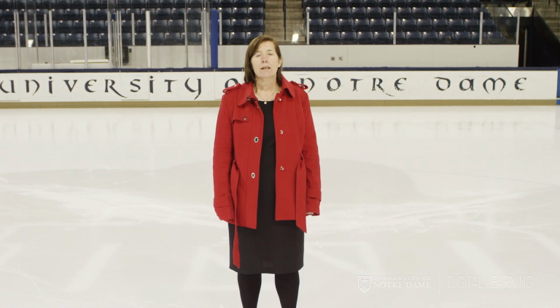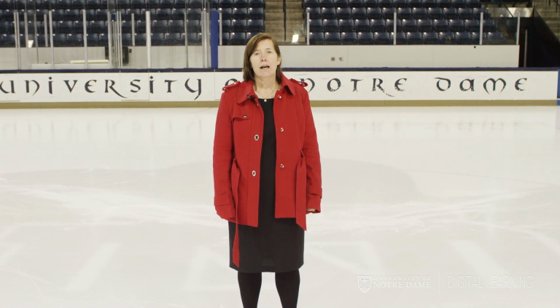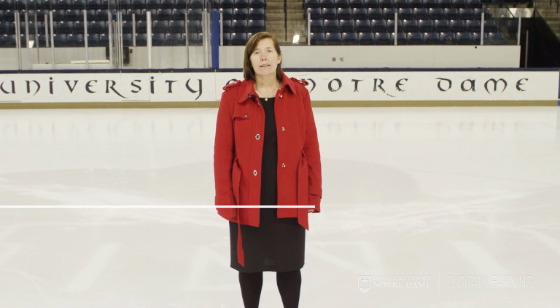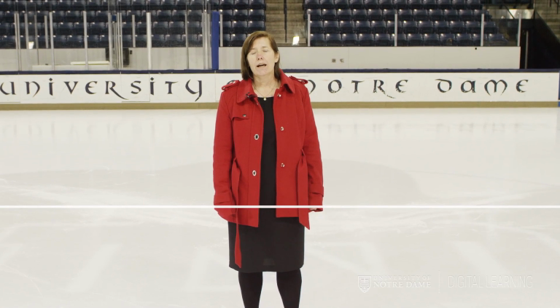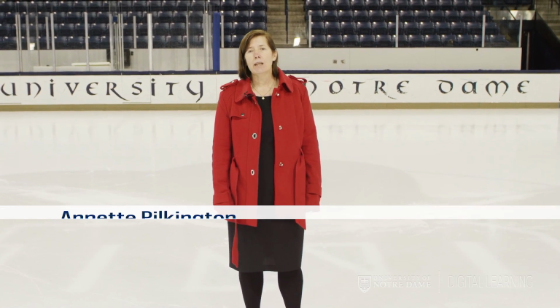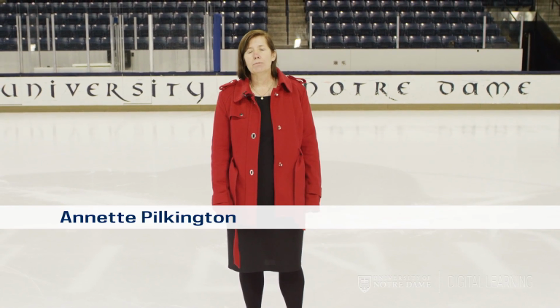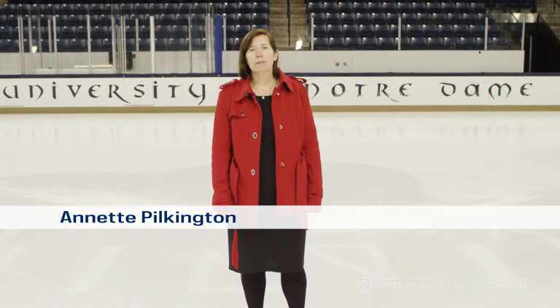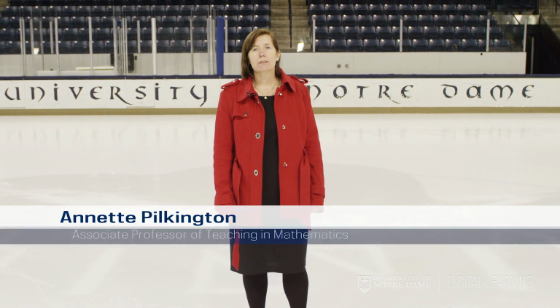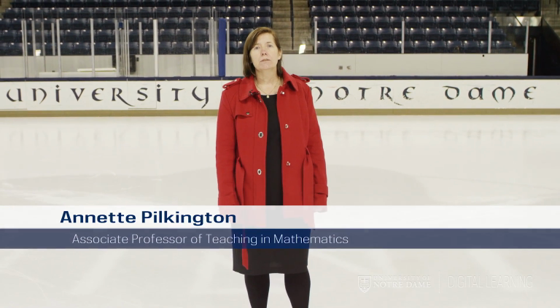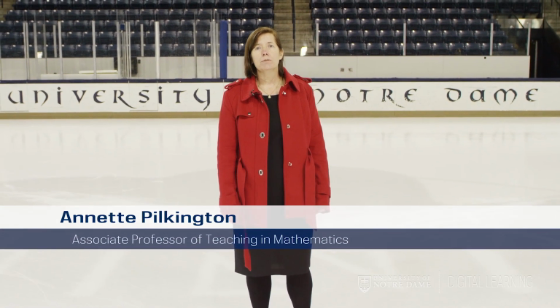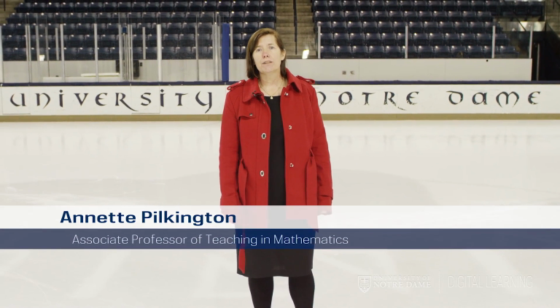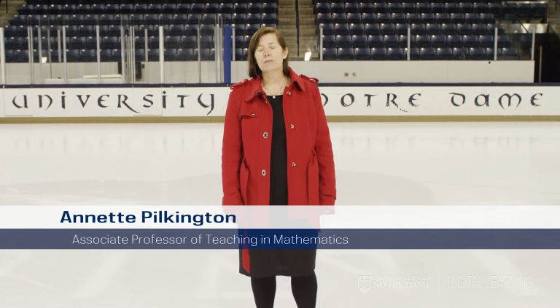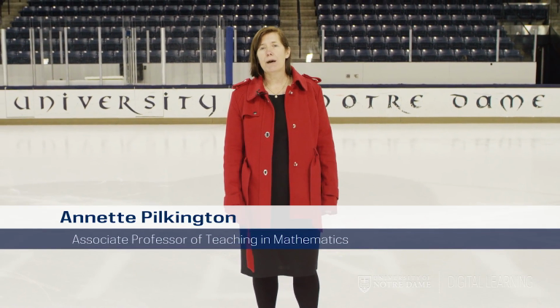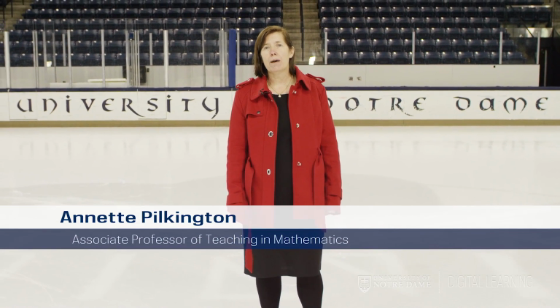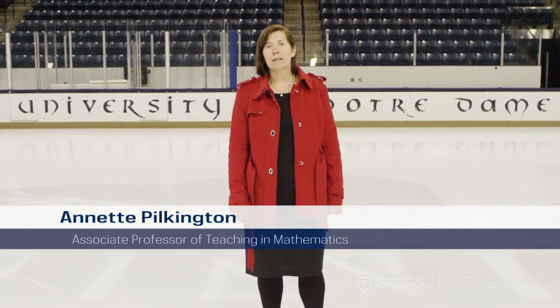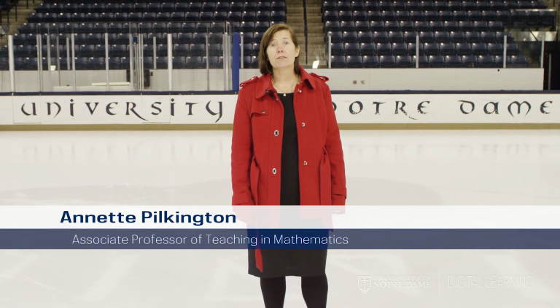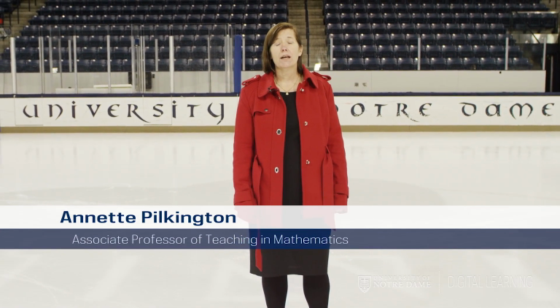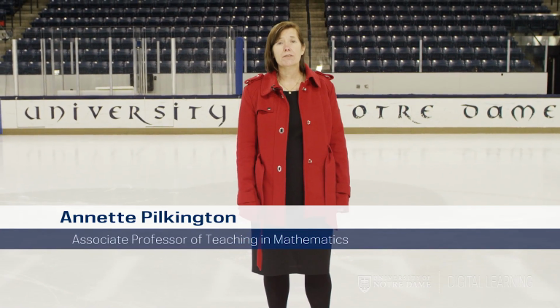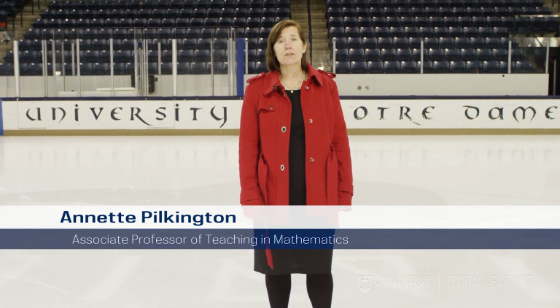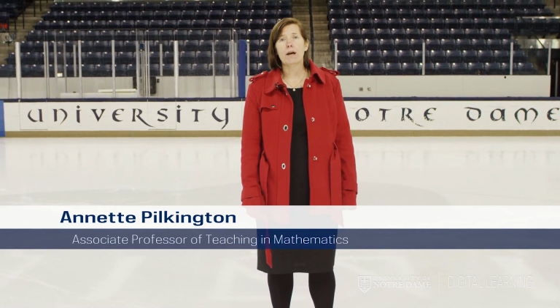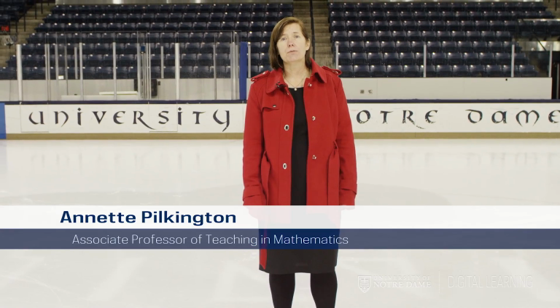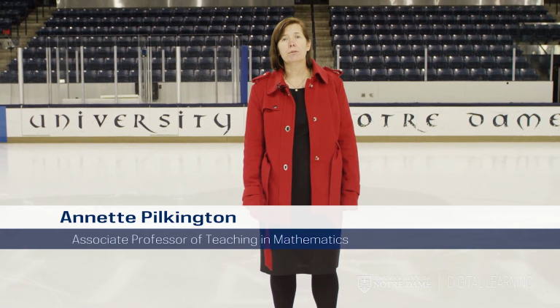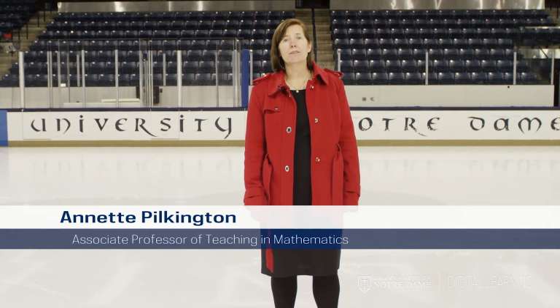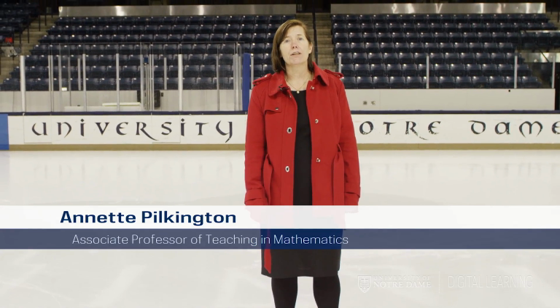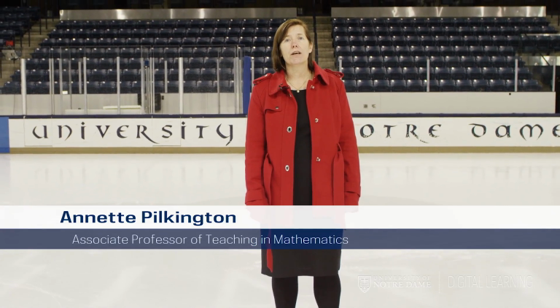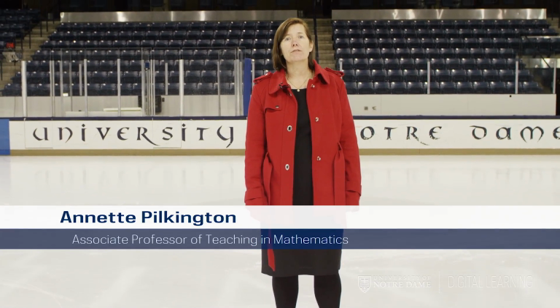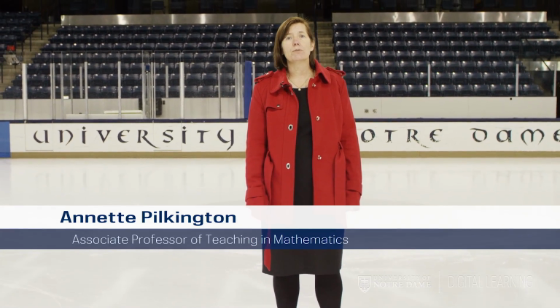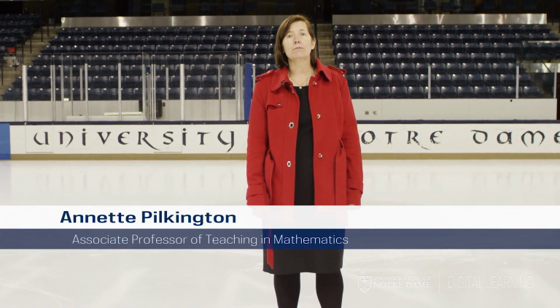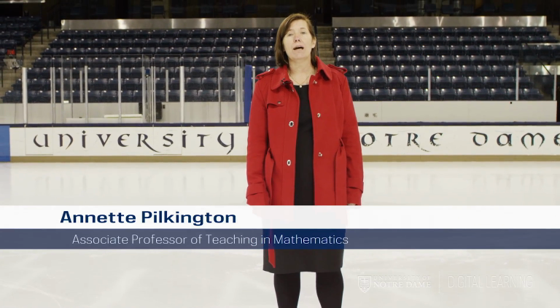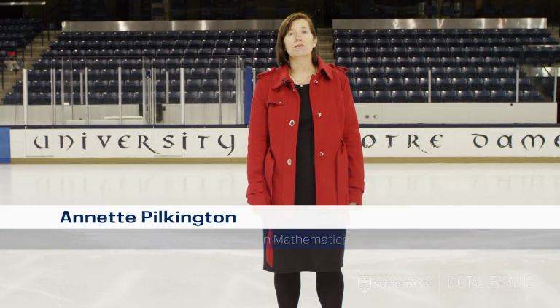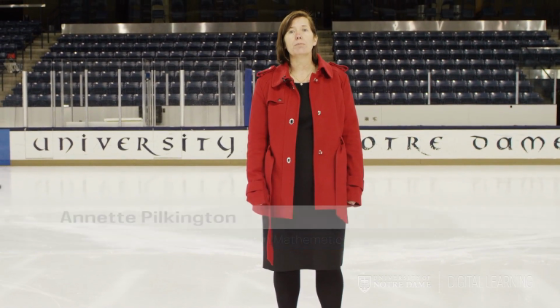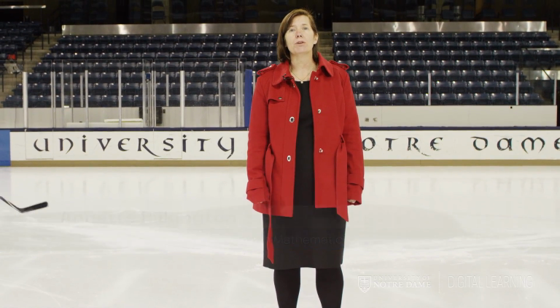Hi, I'm Annette Pilkington, professor of mathematics, and this is the question we will ask ourselves throughout math and sports.